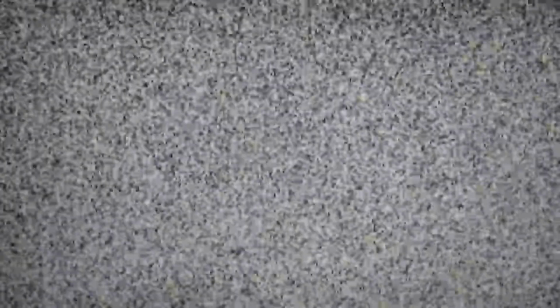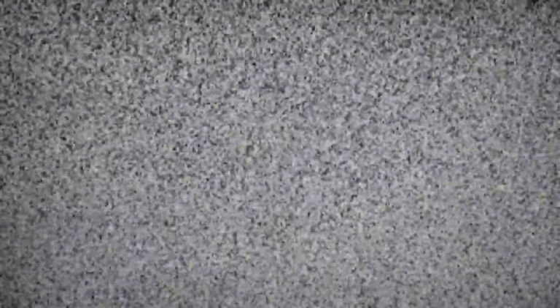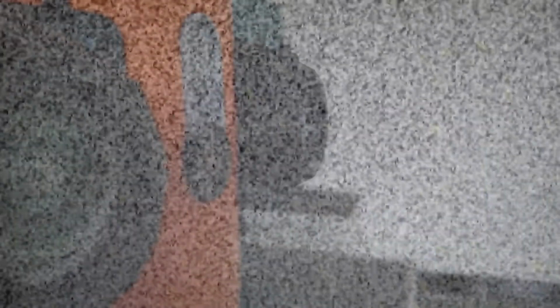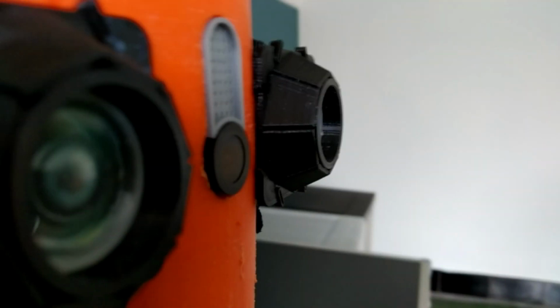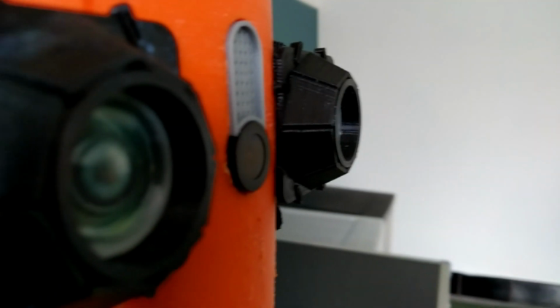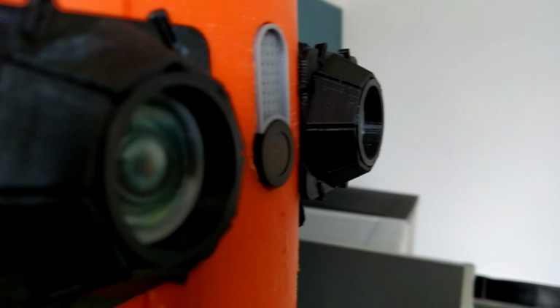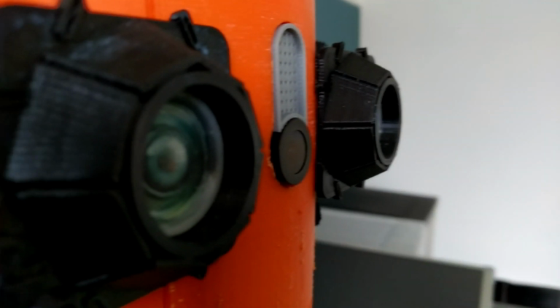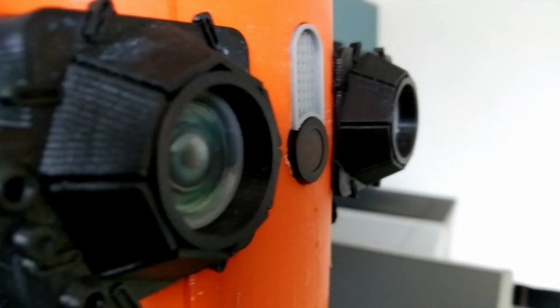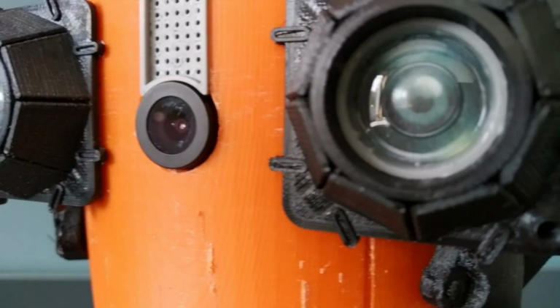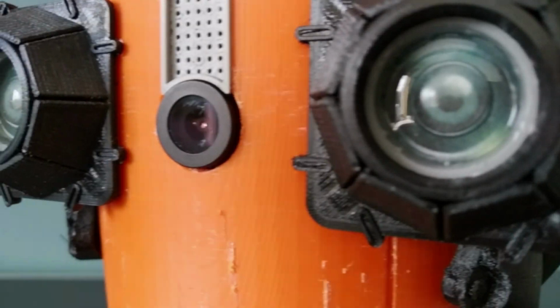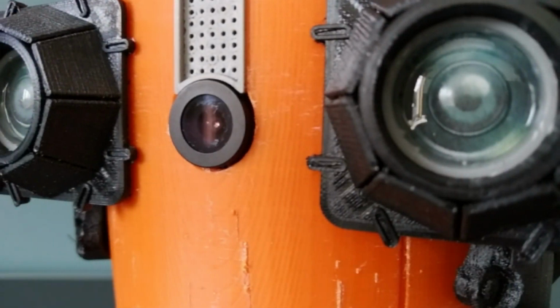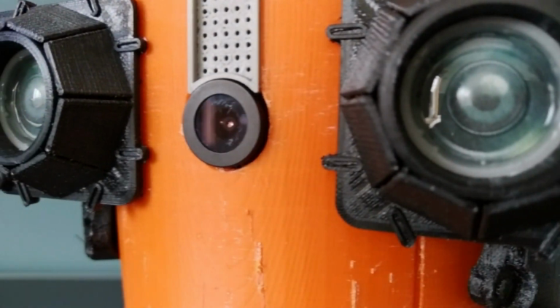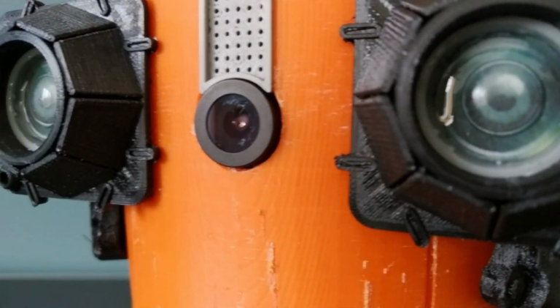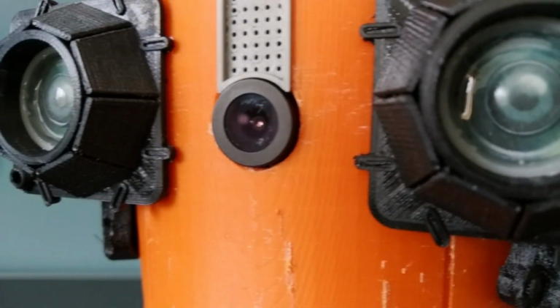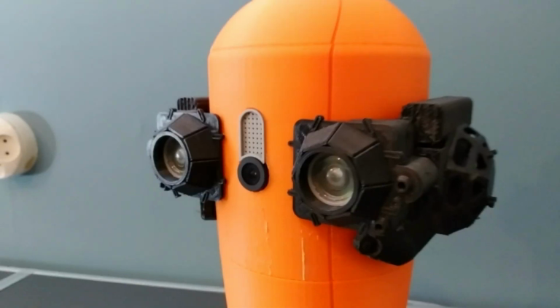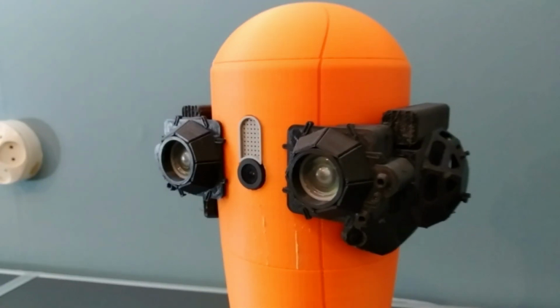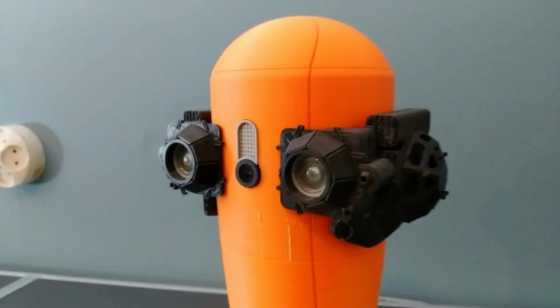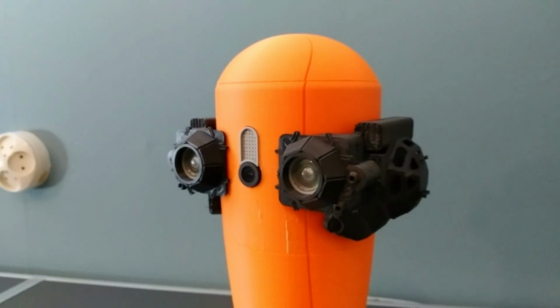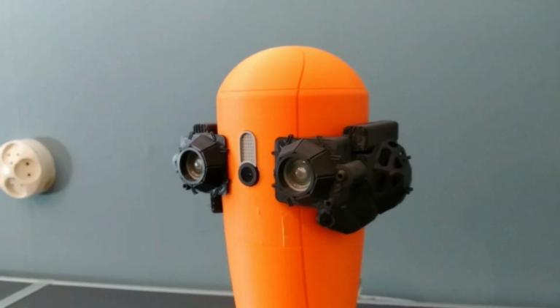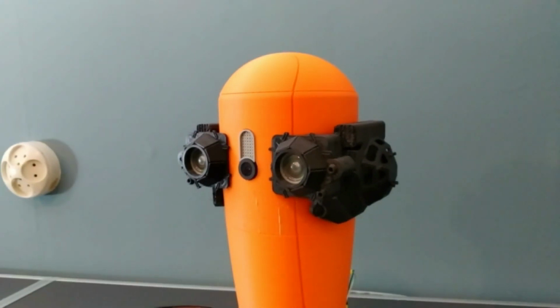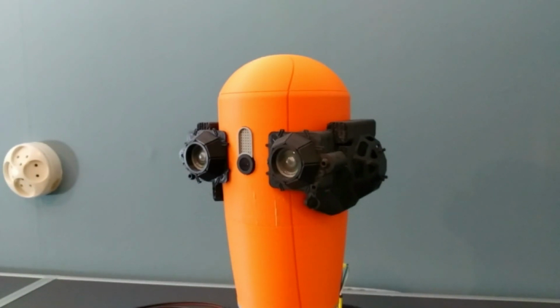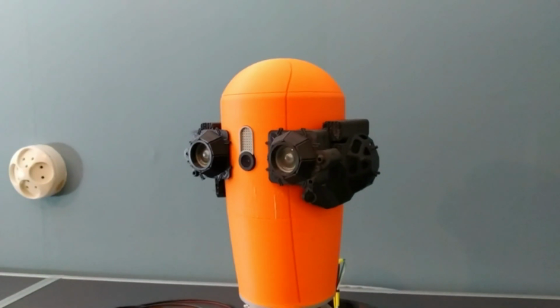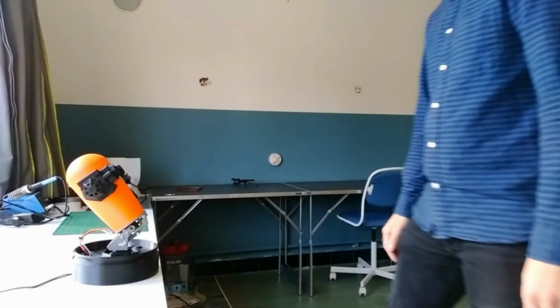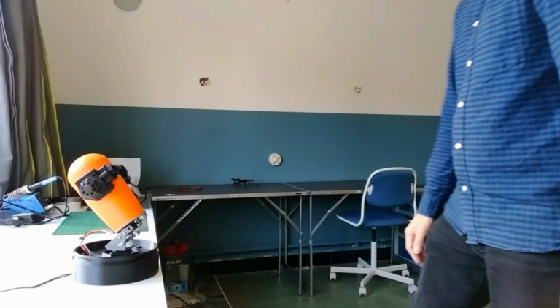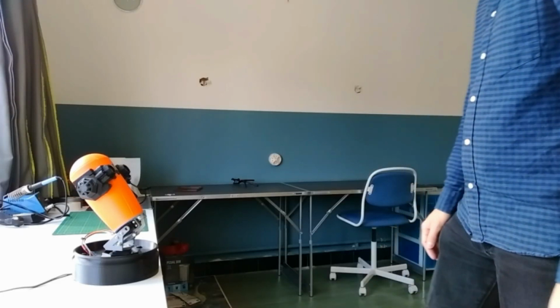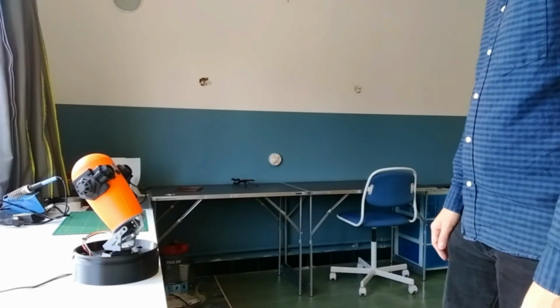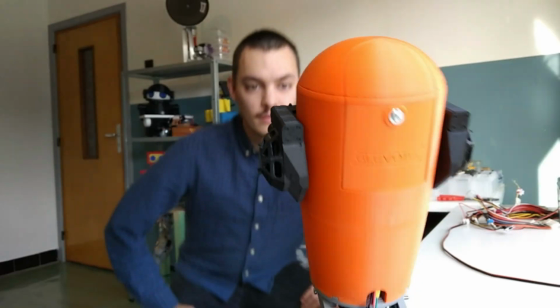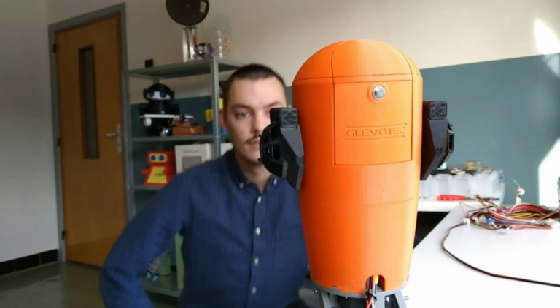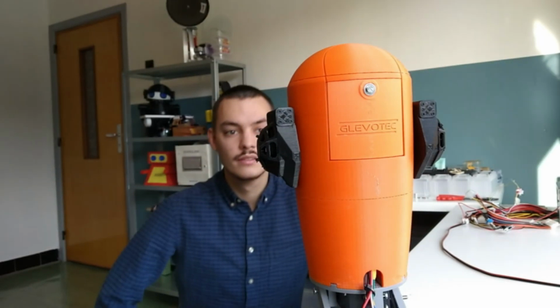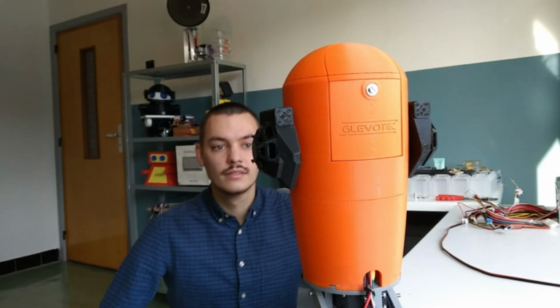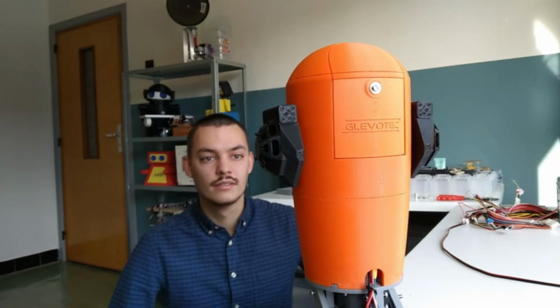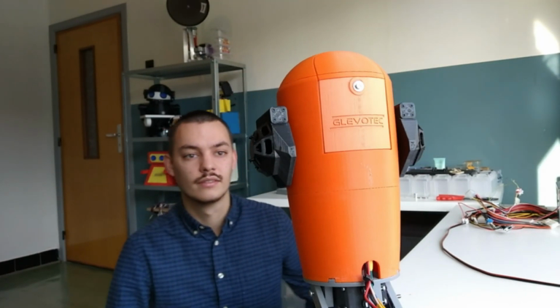In this video, I will be building the head from the robot from the movie Finch and making it track my face in real time.